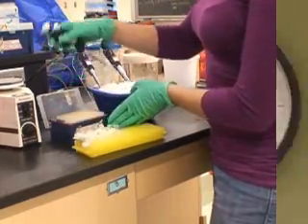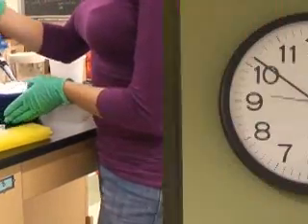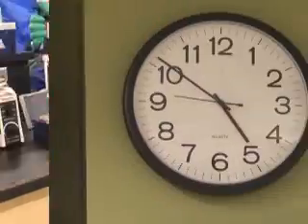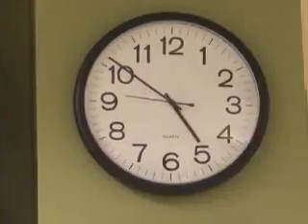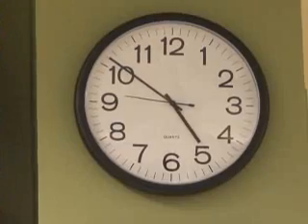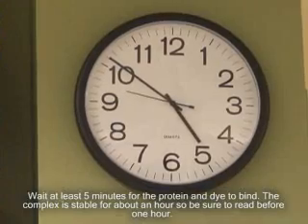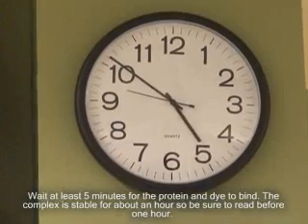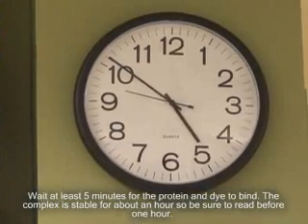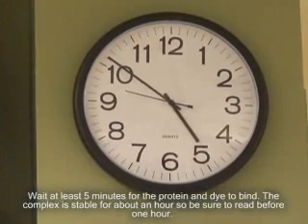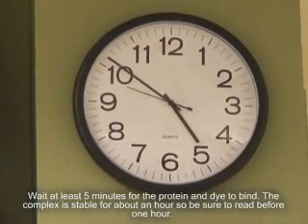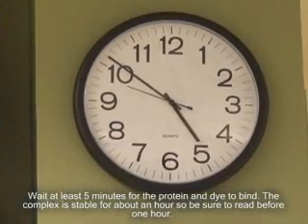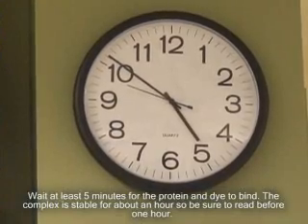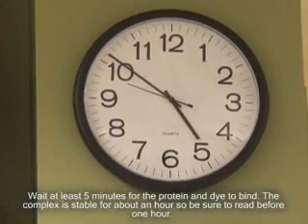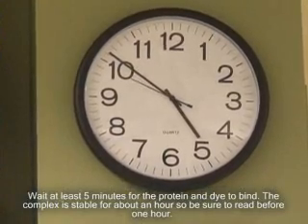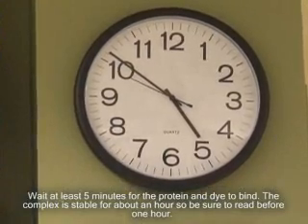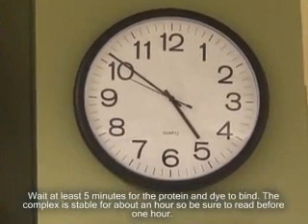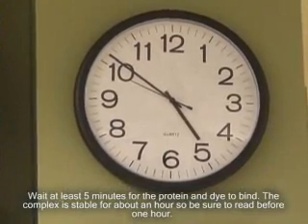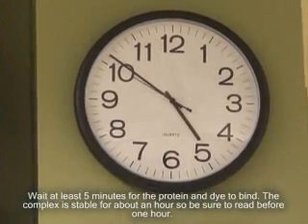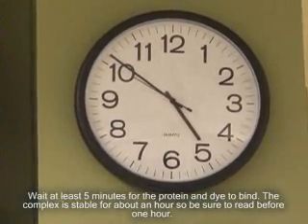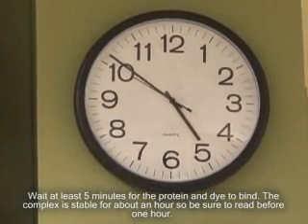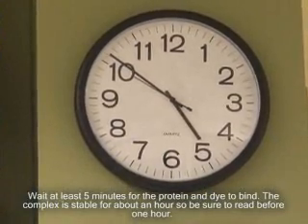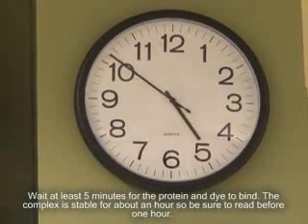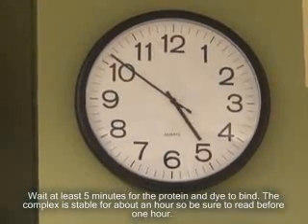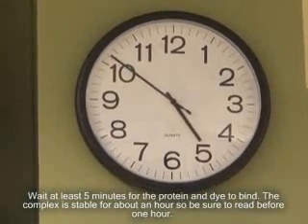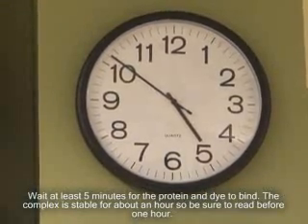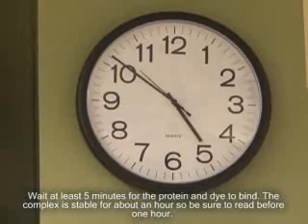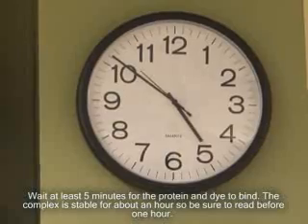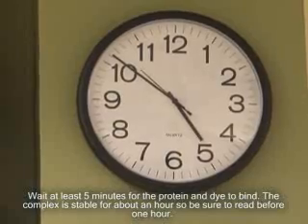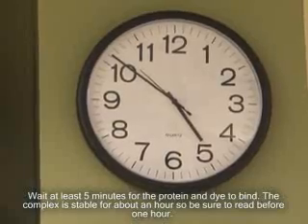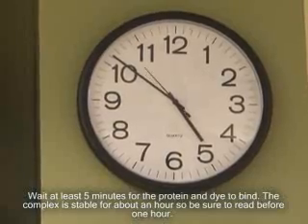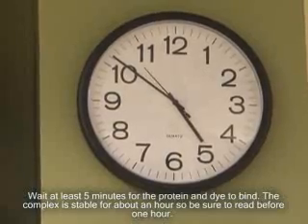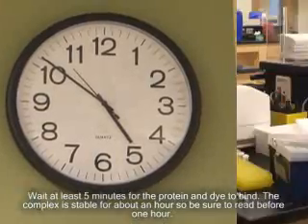Wait at least five minutes for the protein and dye to bind. The complex is stable for about one hour, so be sure to read before one hour.